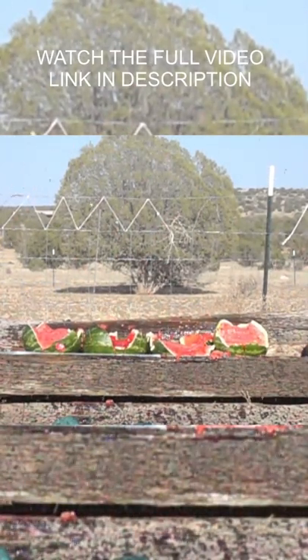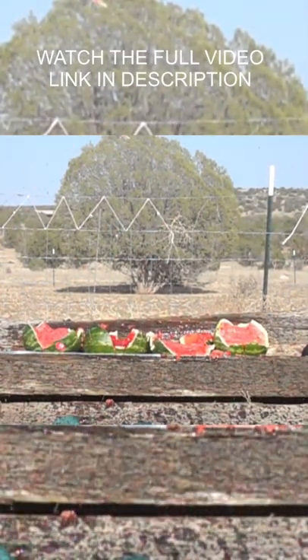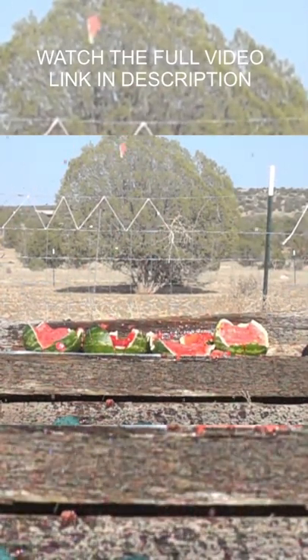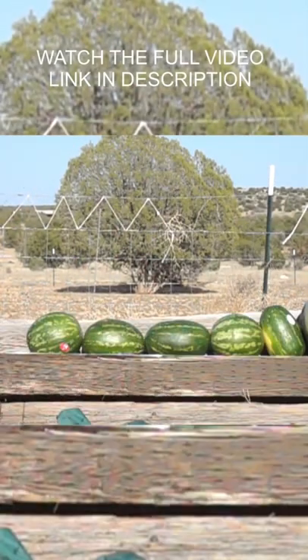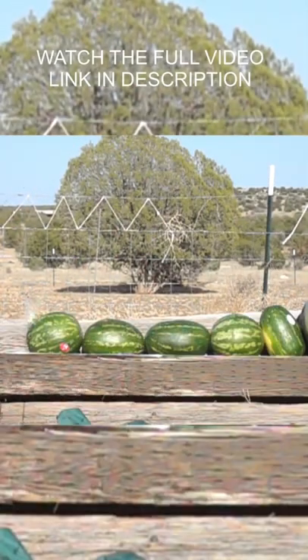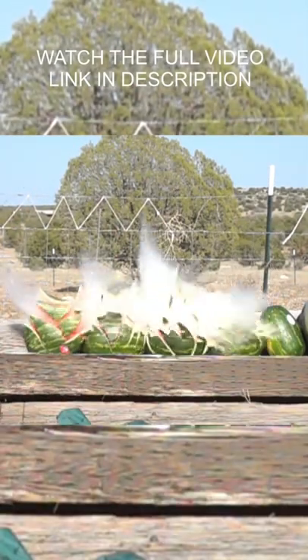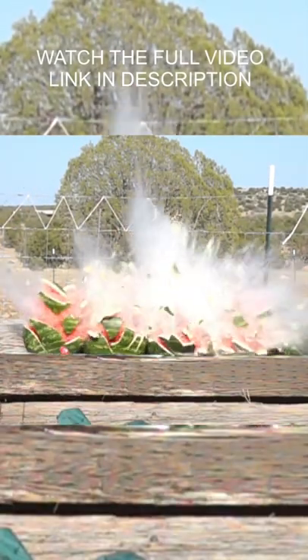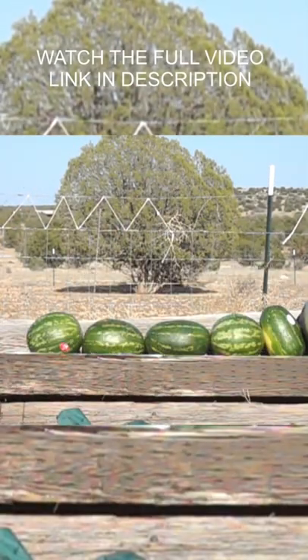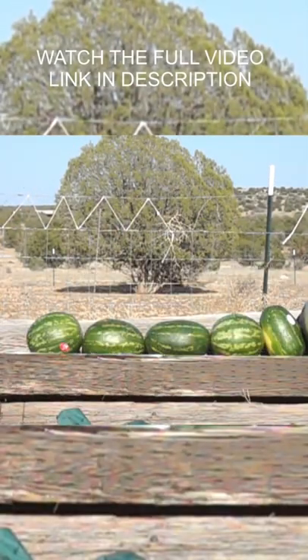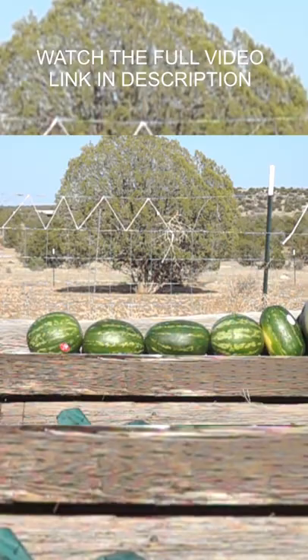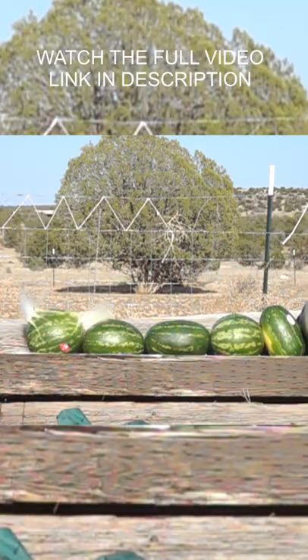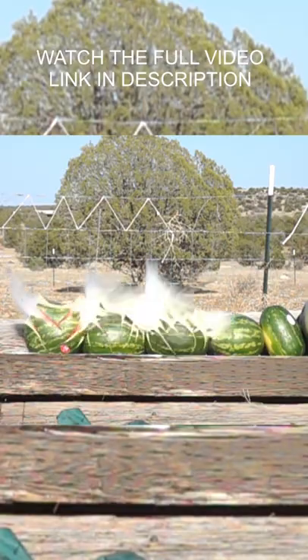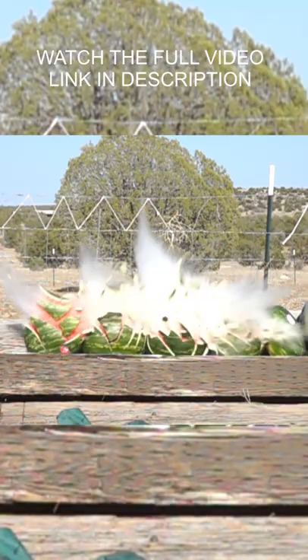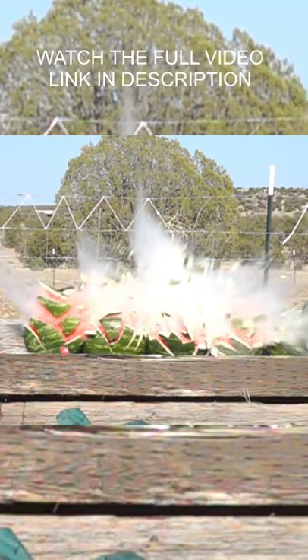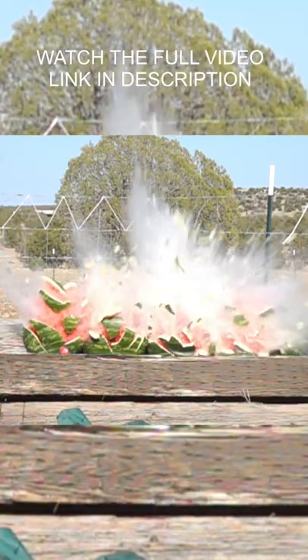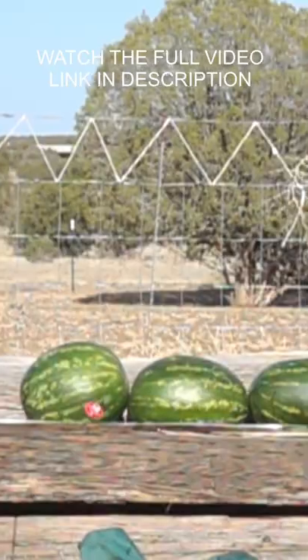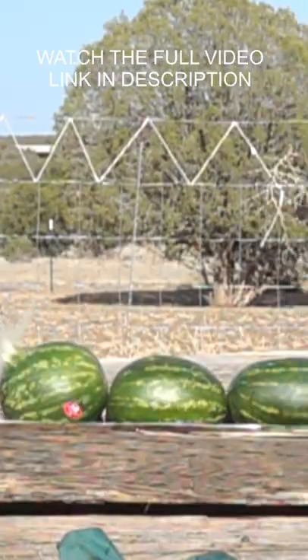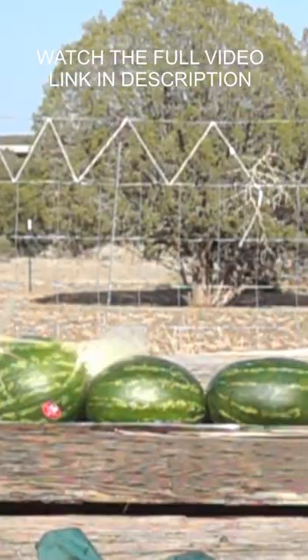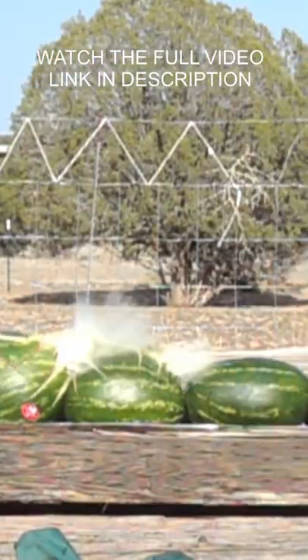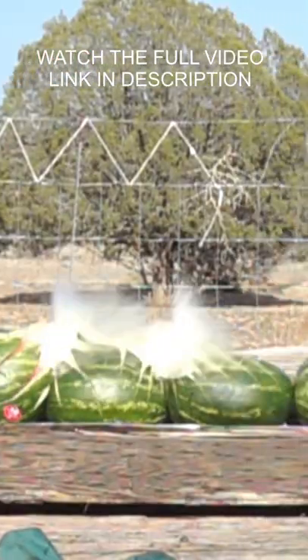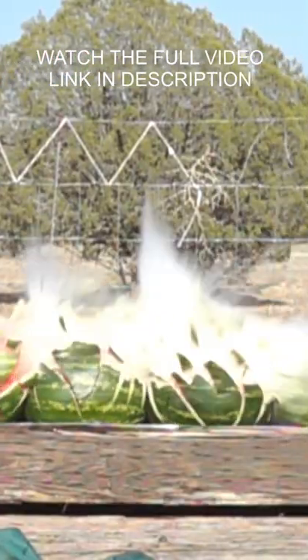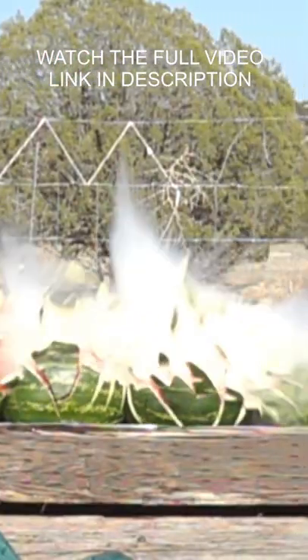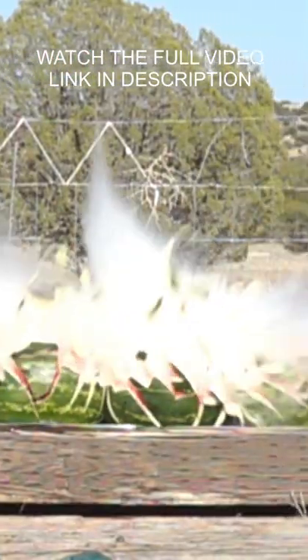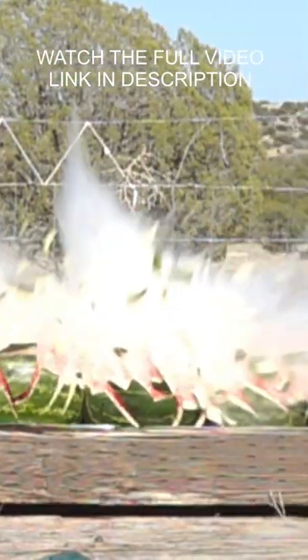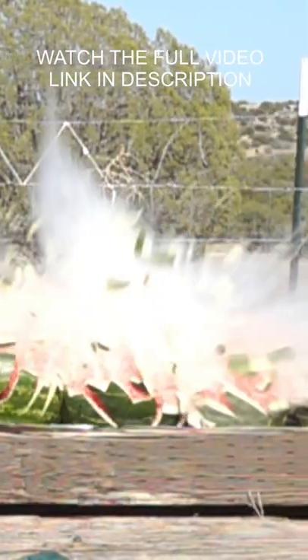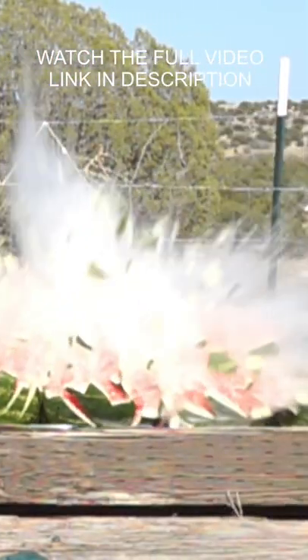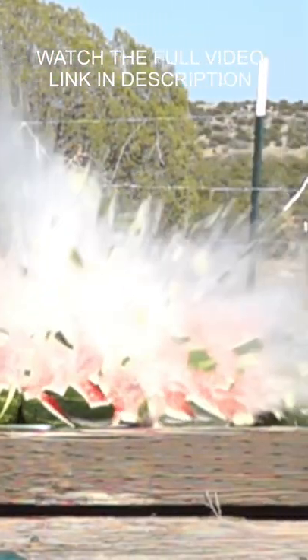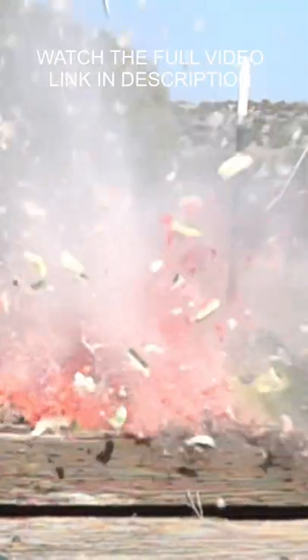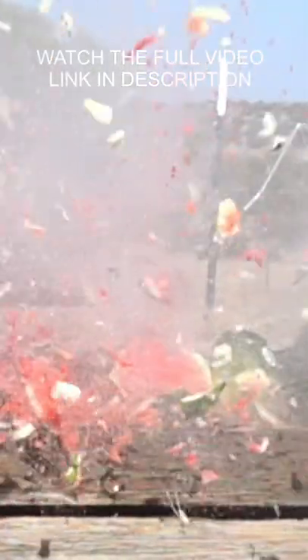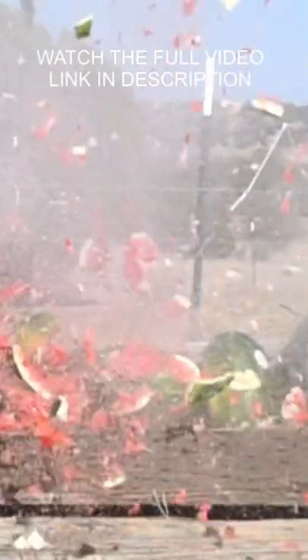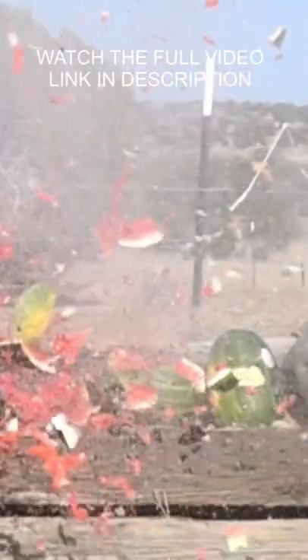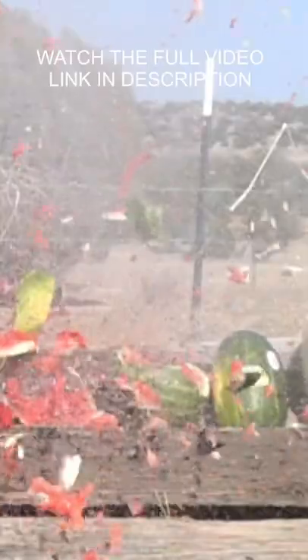Just watch the slow motion of these melons exploding. It's both beautiful and terrifying.